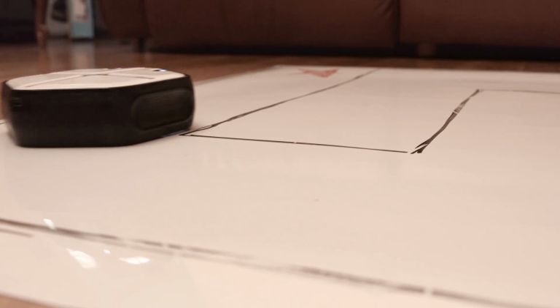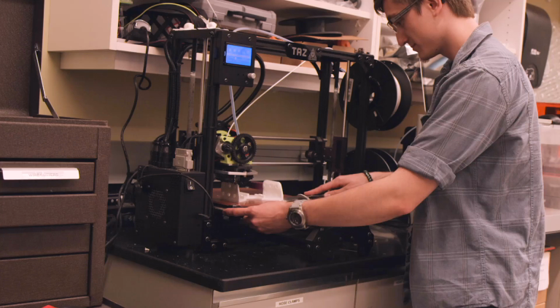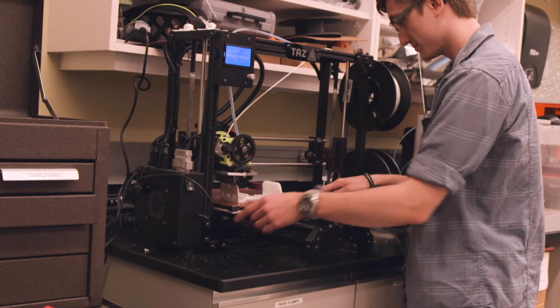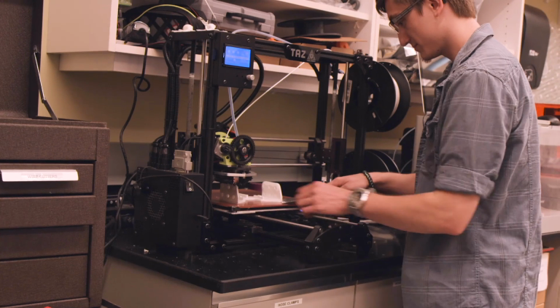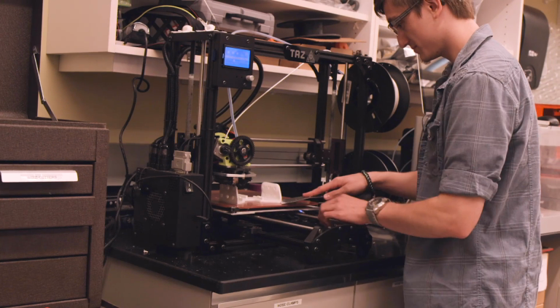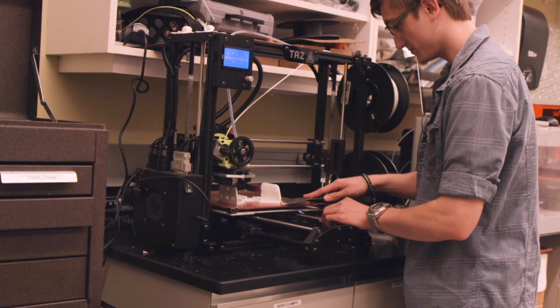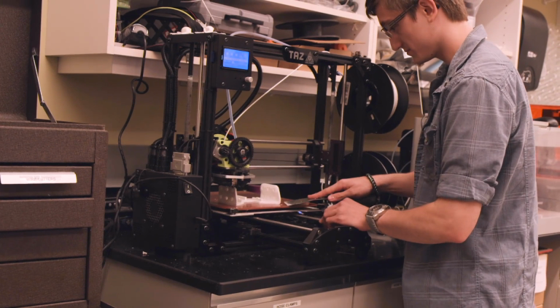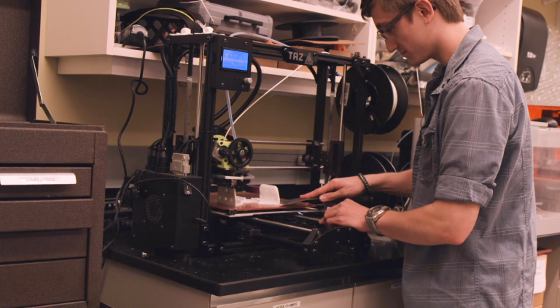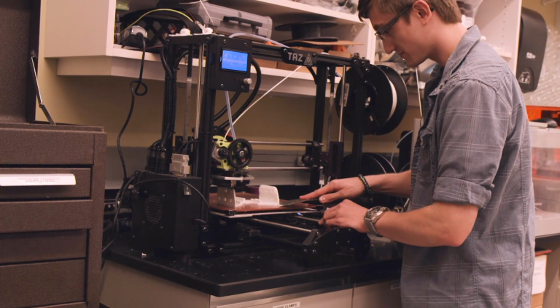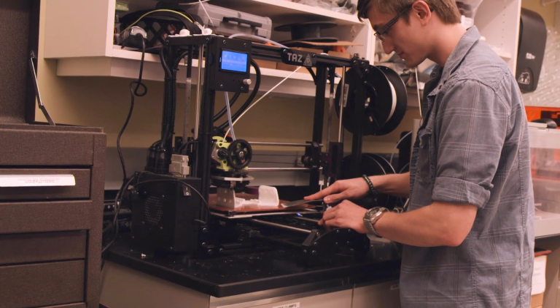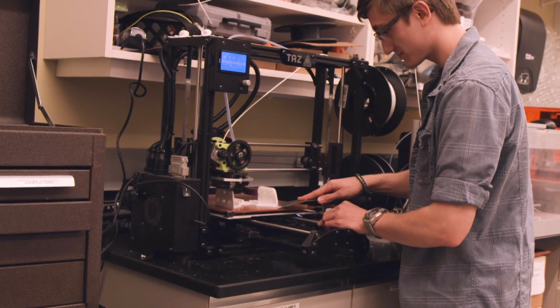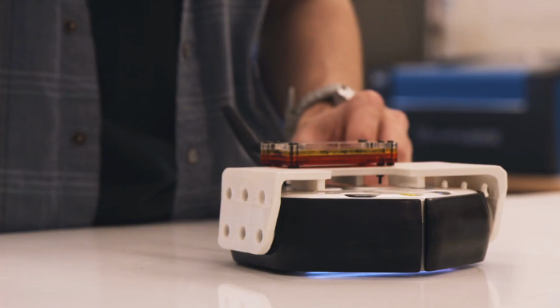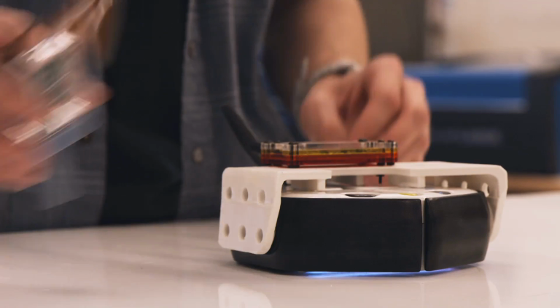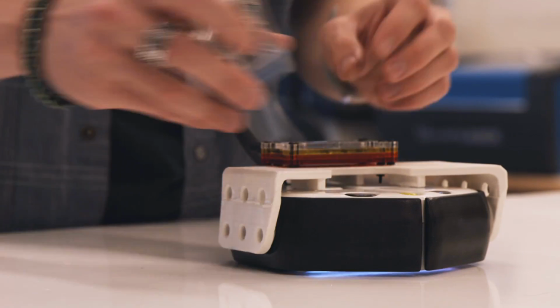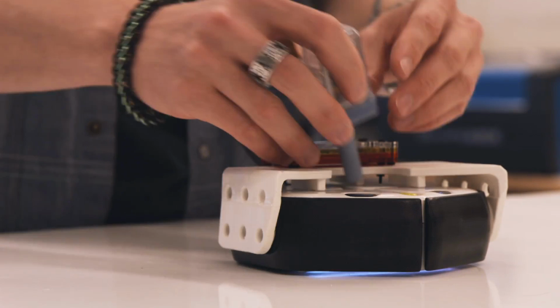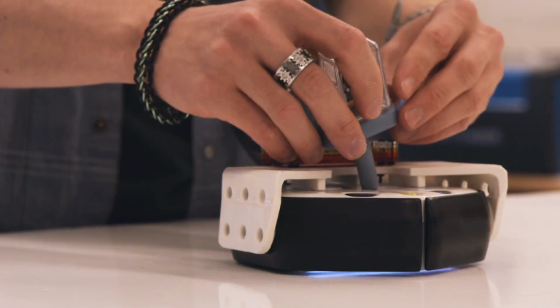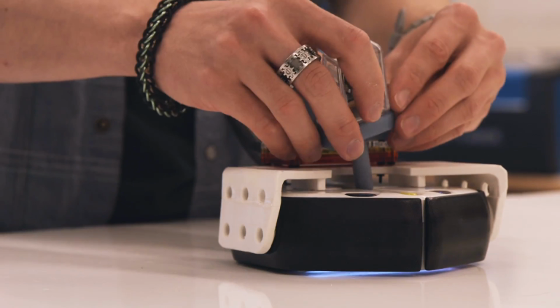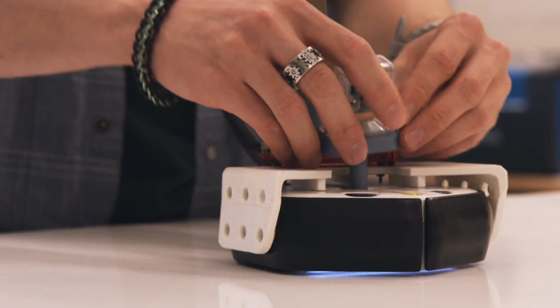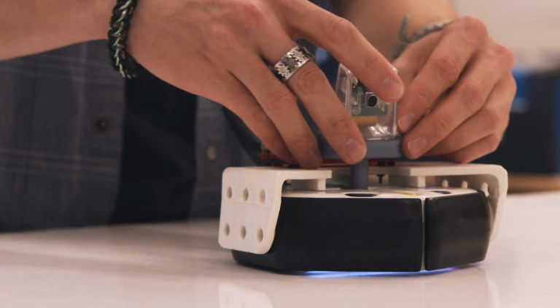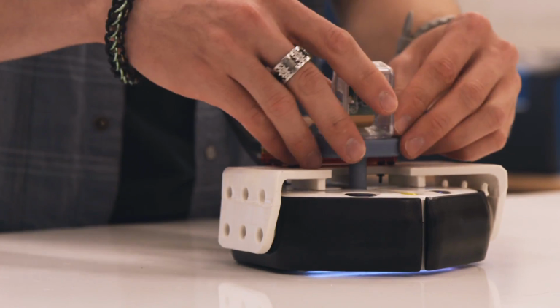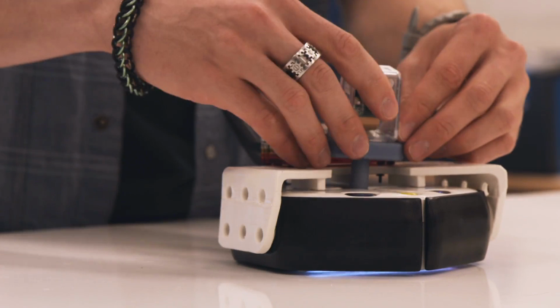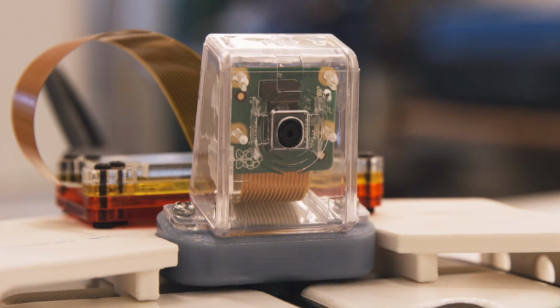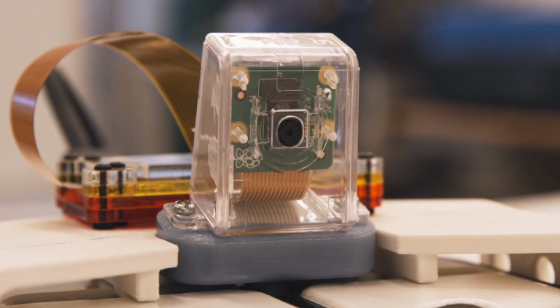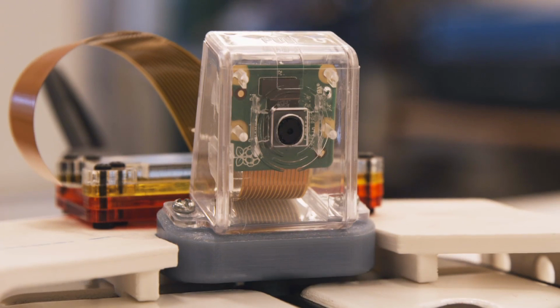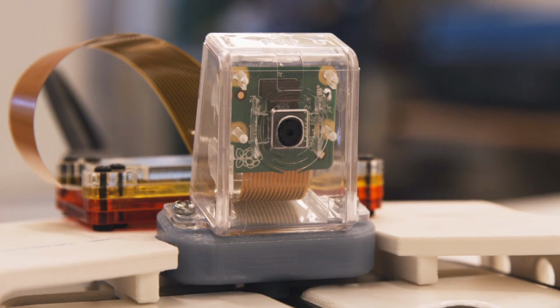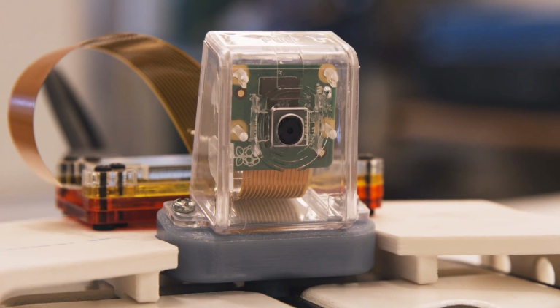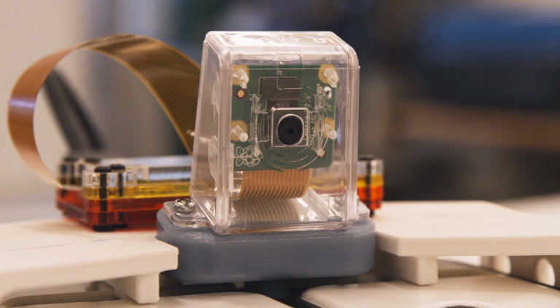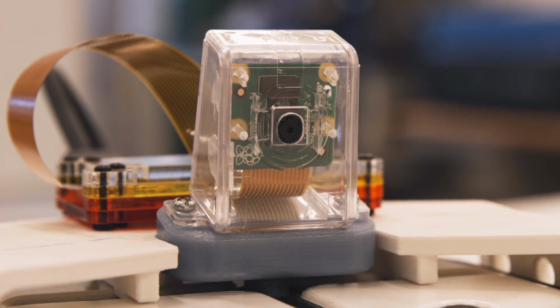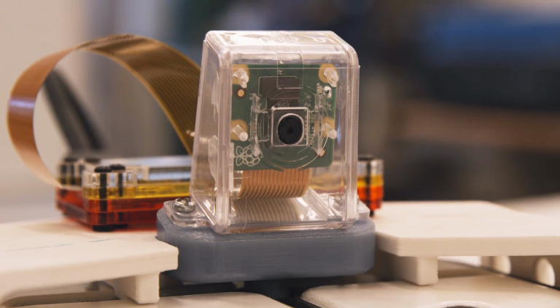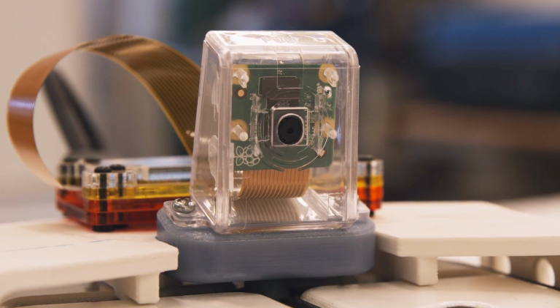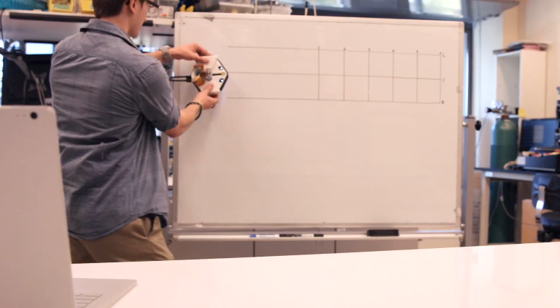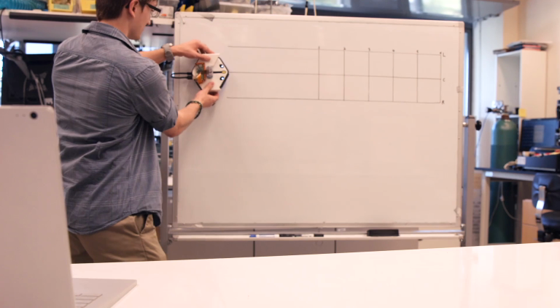Makers and researchers can have some fun, too, by adding 3D-printed parts and other accessories.